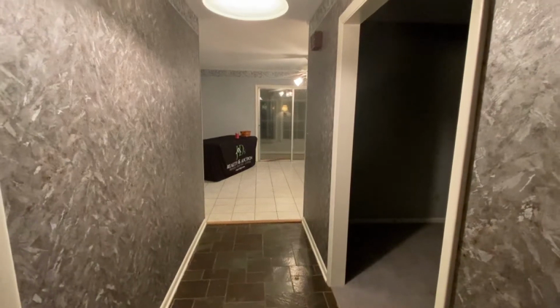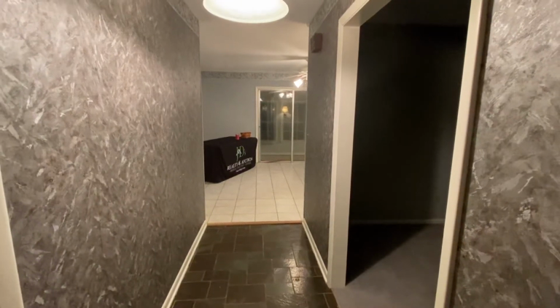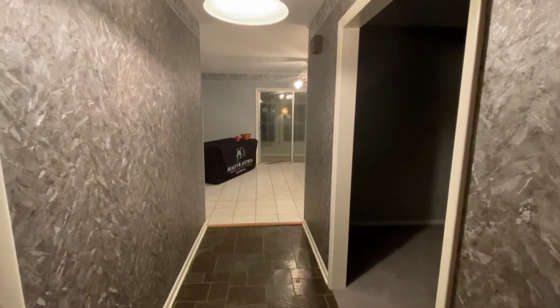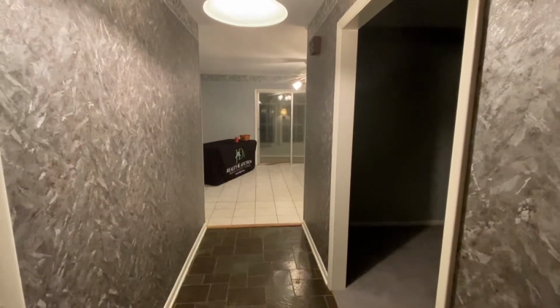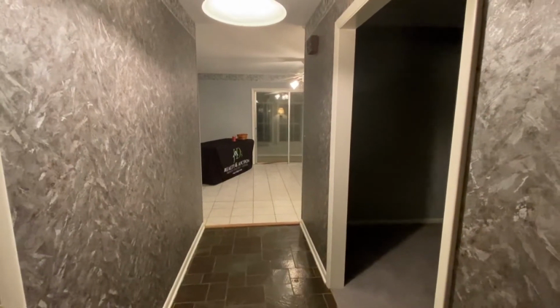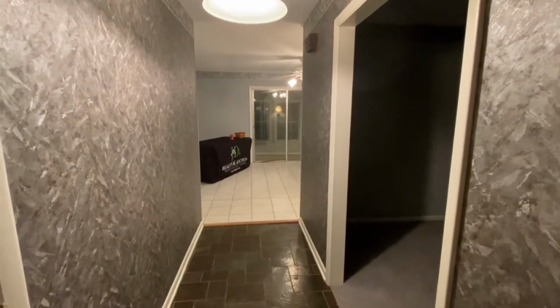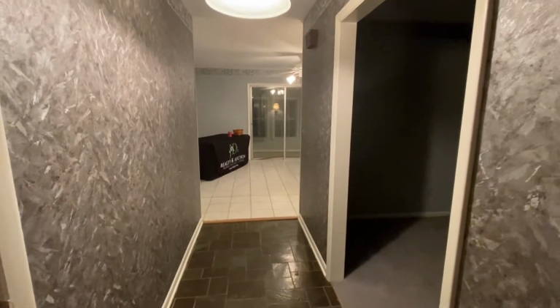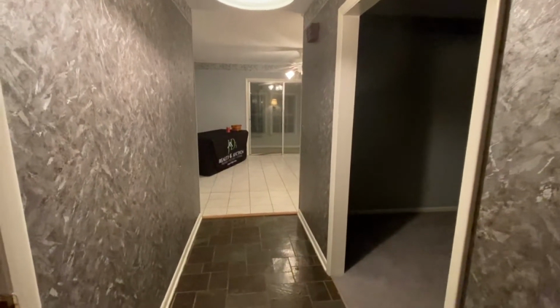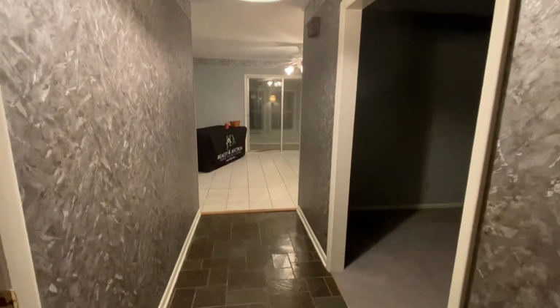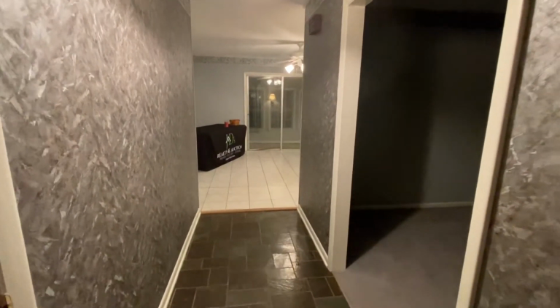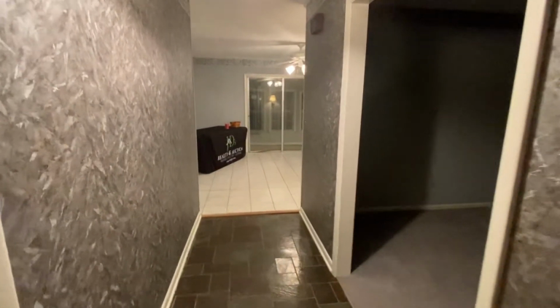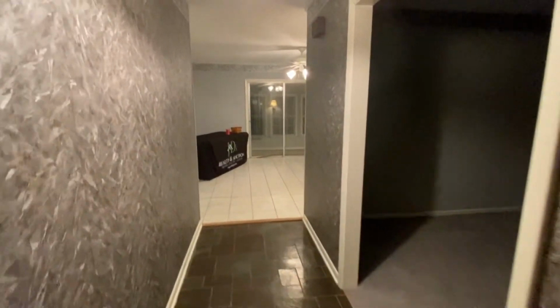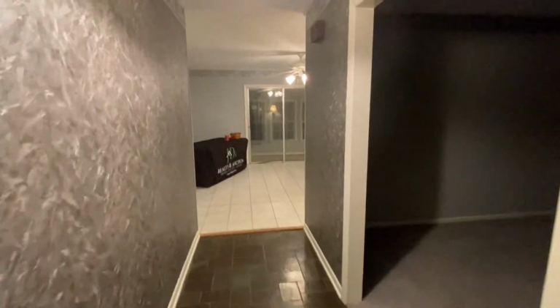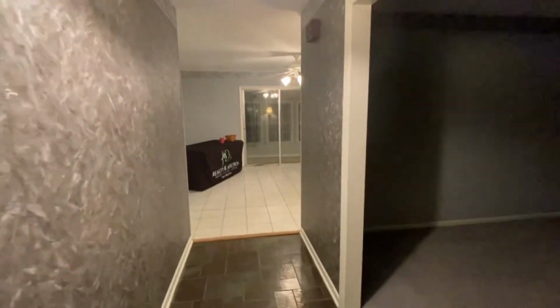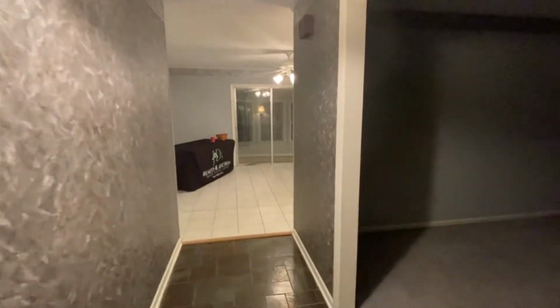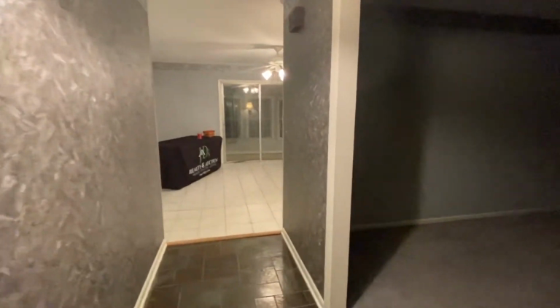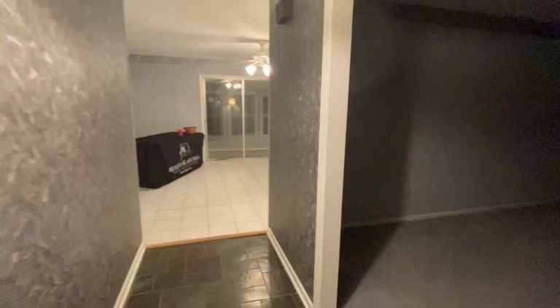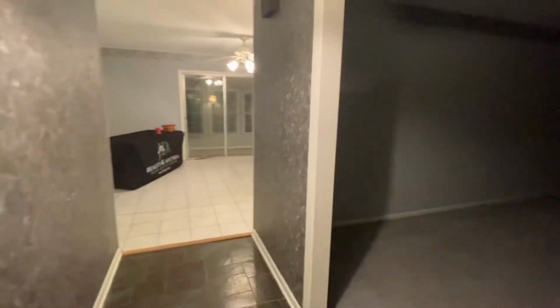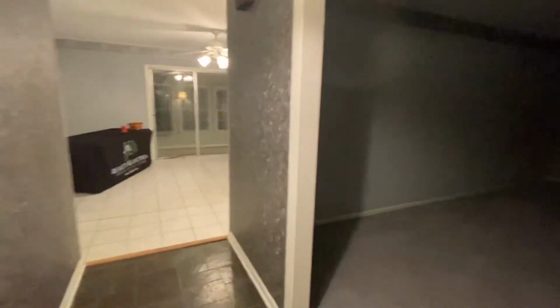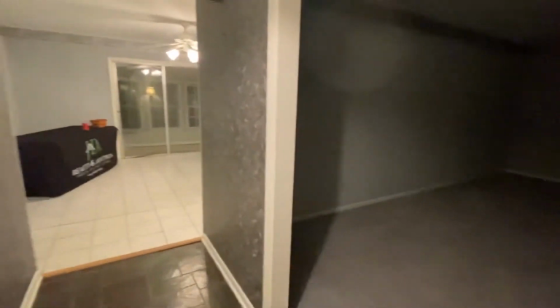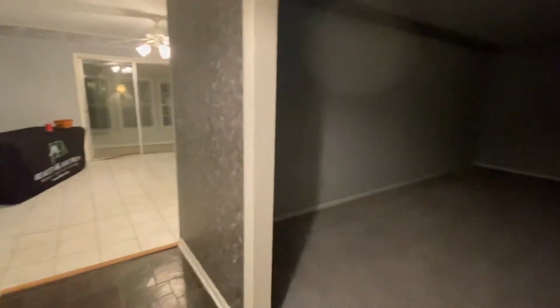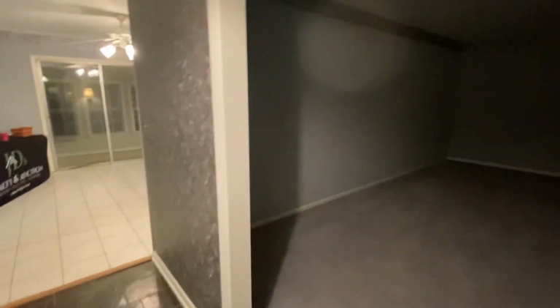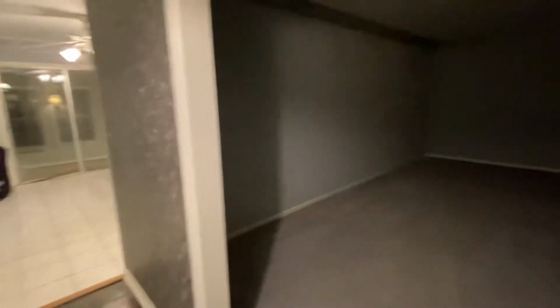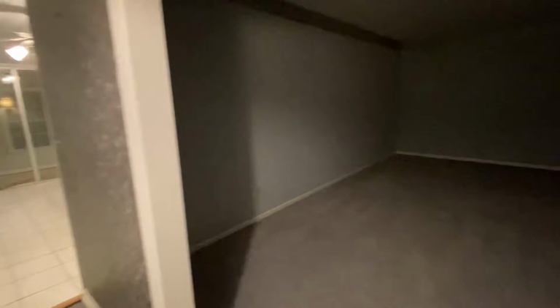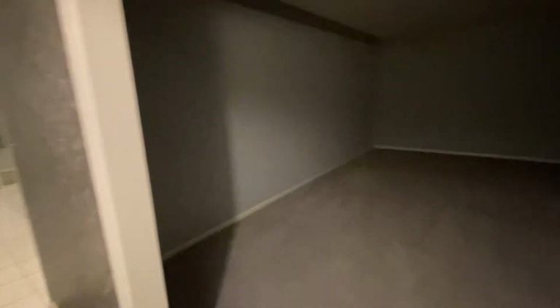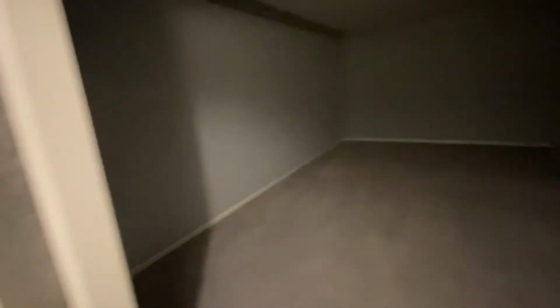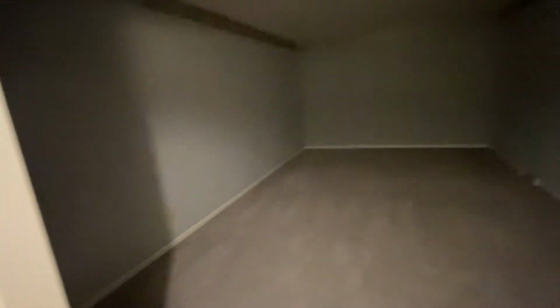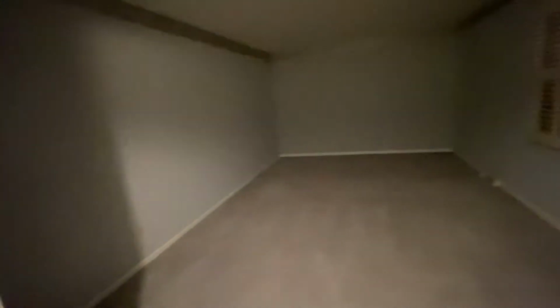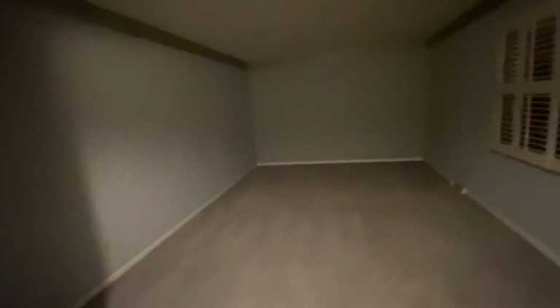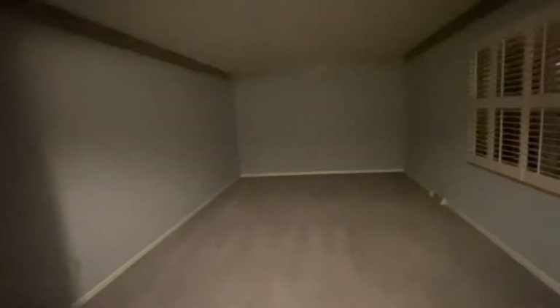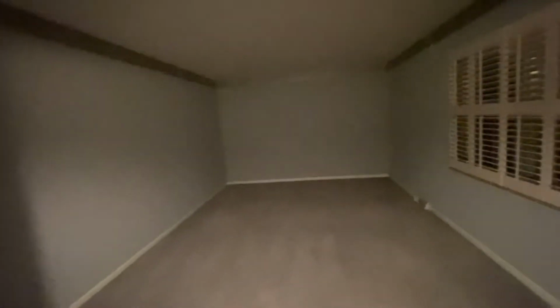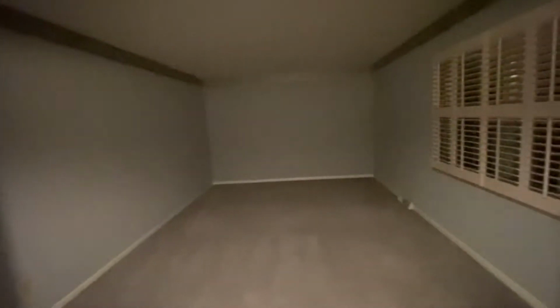Hey guys, welcome to the auction. Here's your video walkthrough.